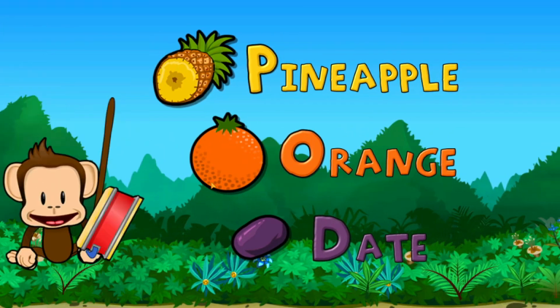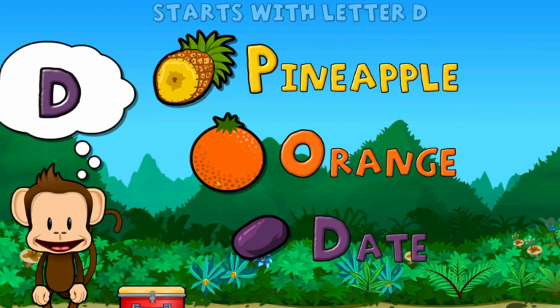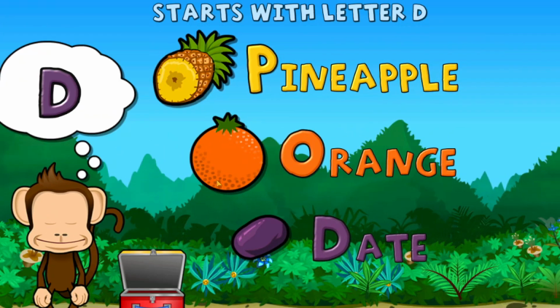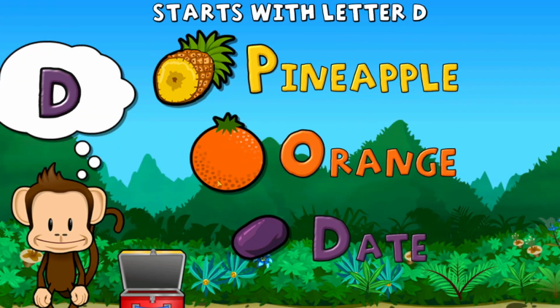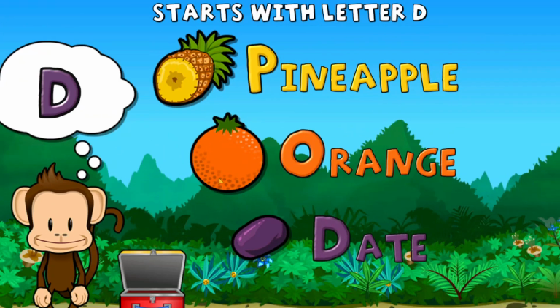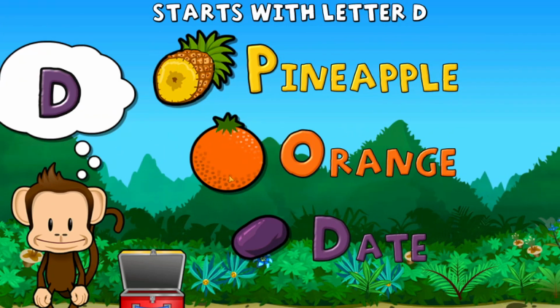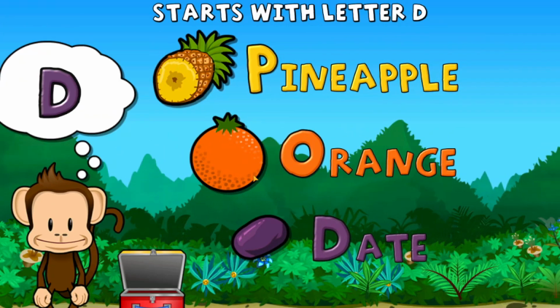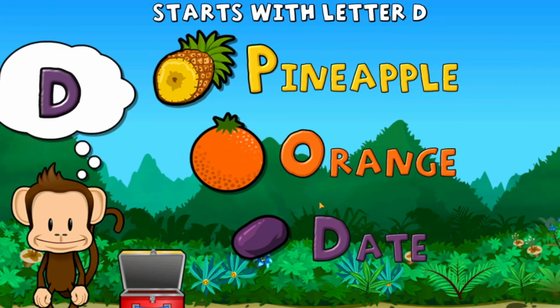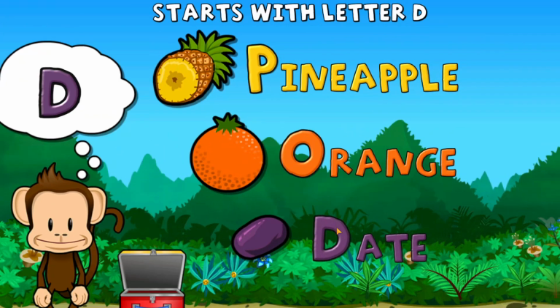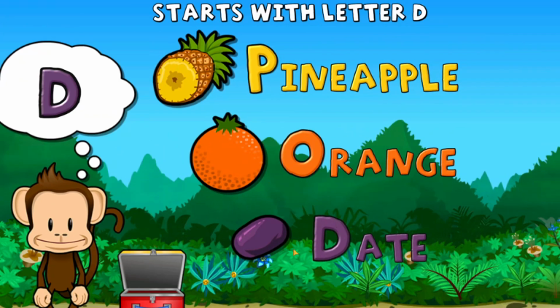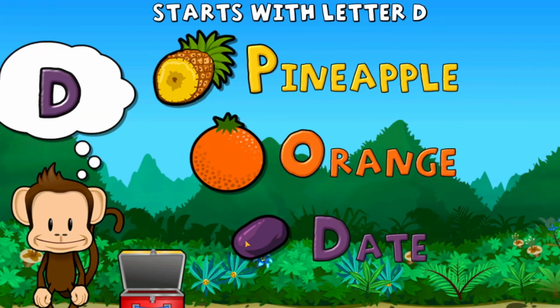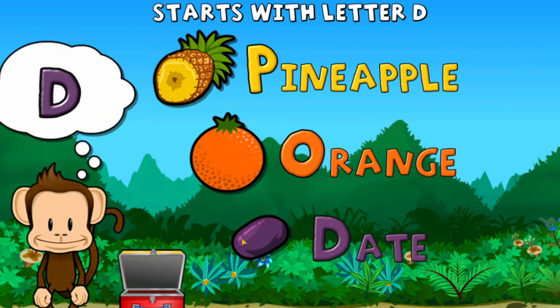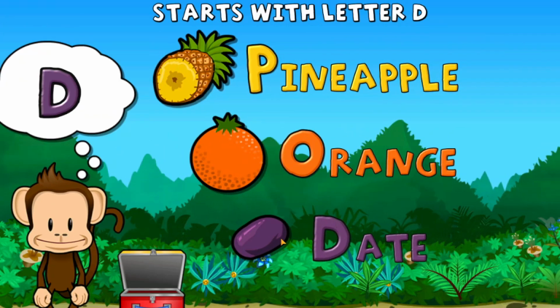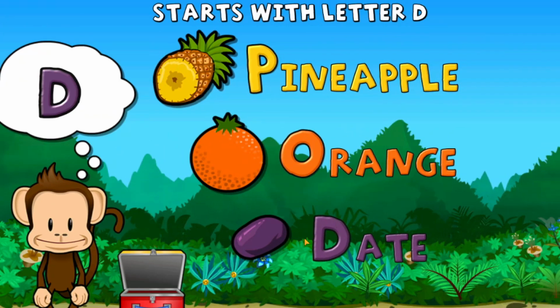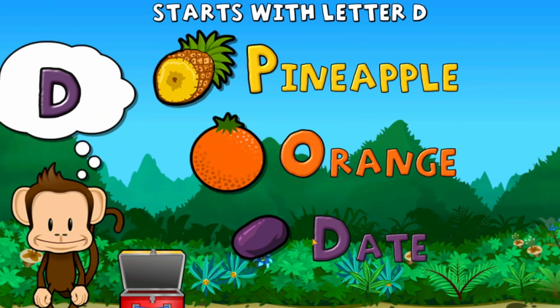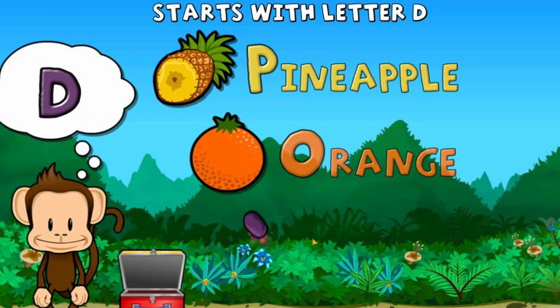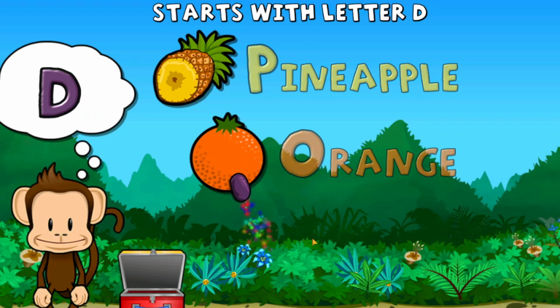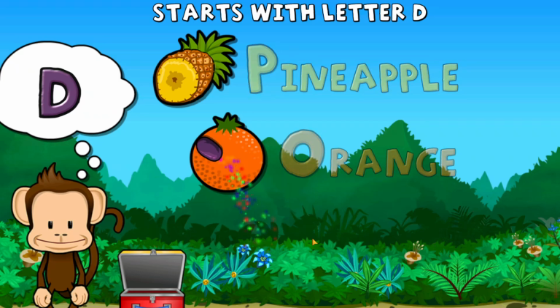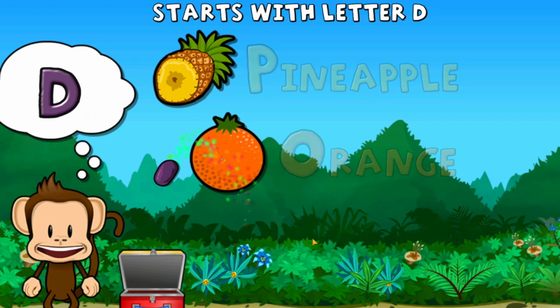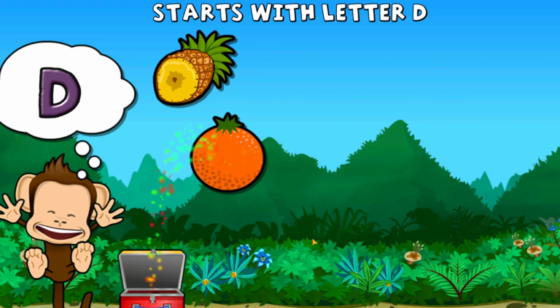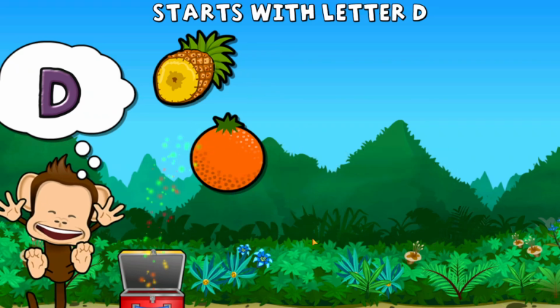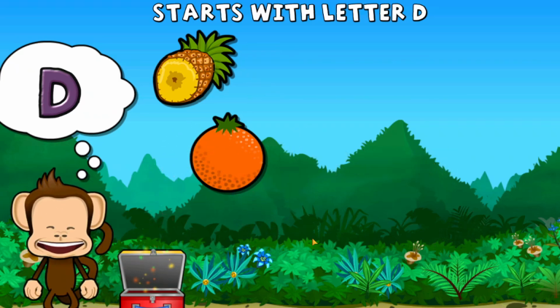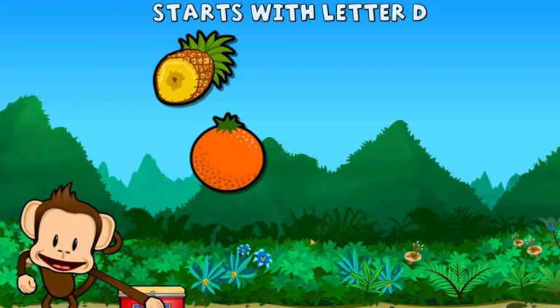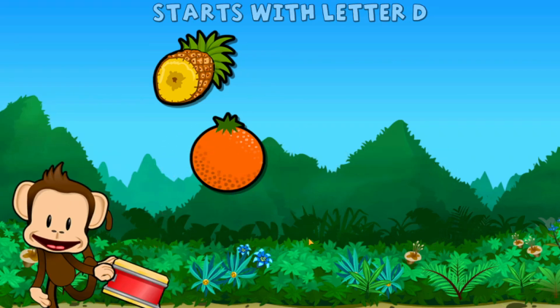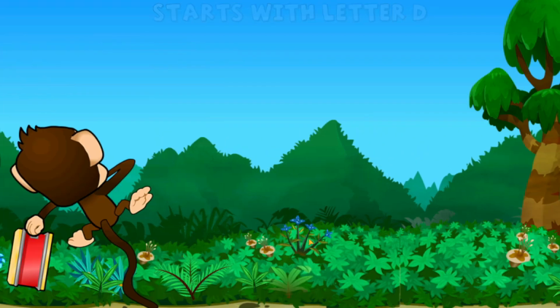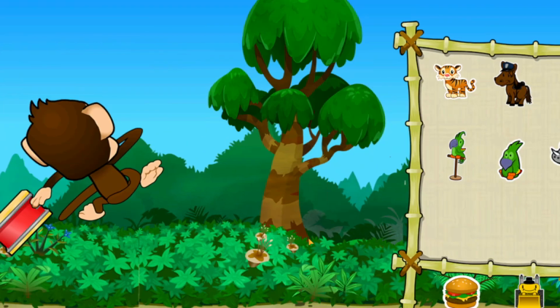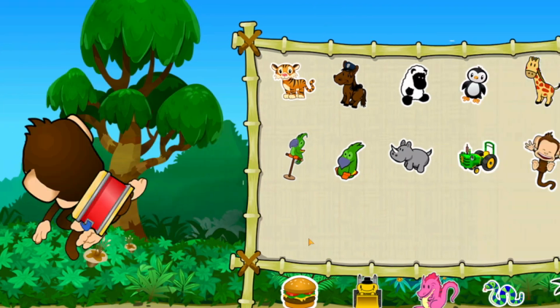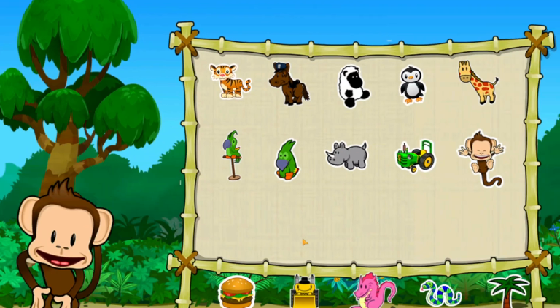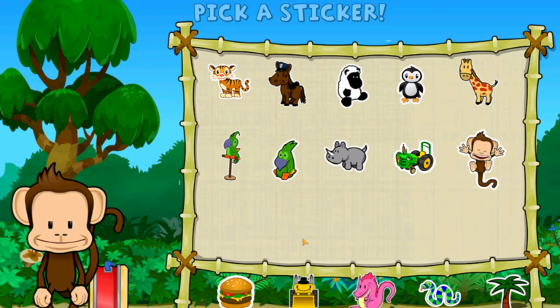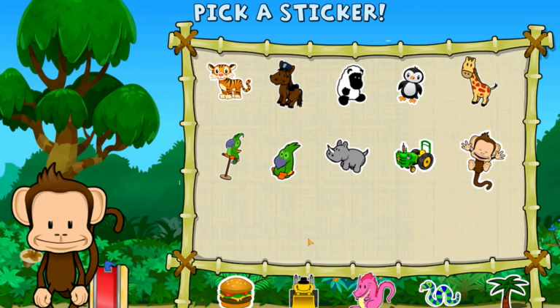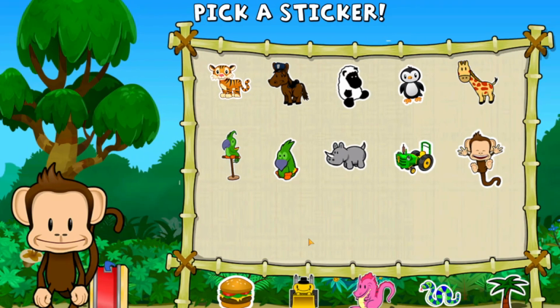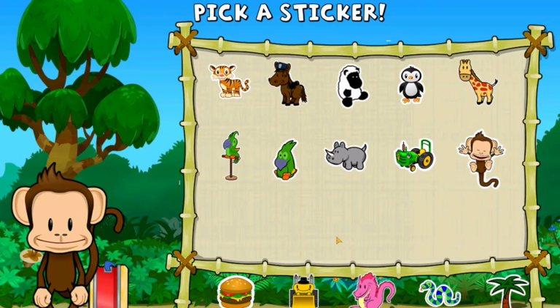Touch the fruit that starts with the letter D. D. Way to go! Pick a sticker.